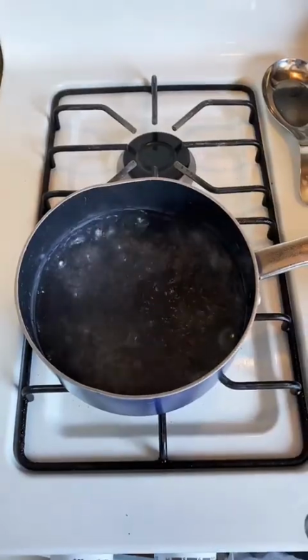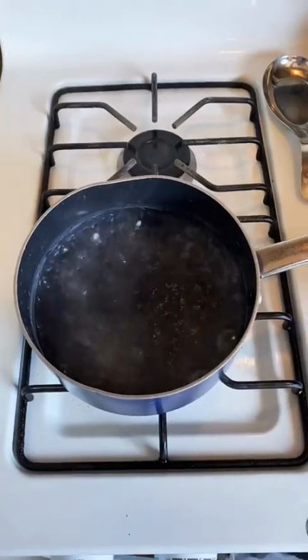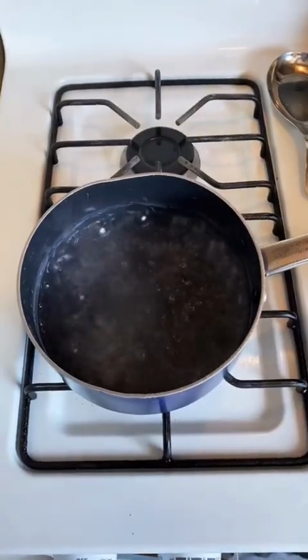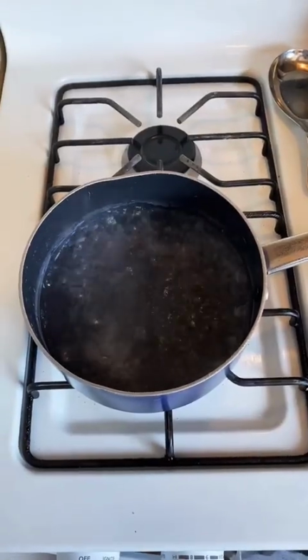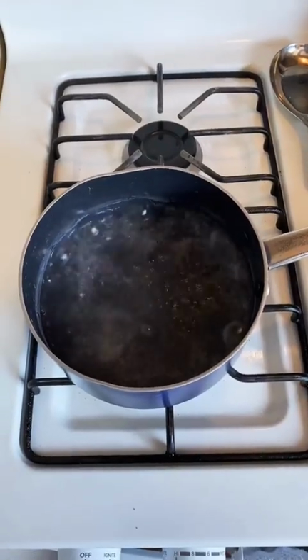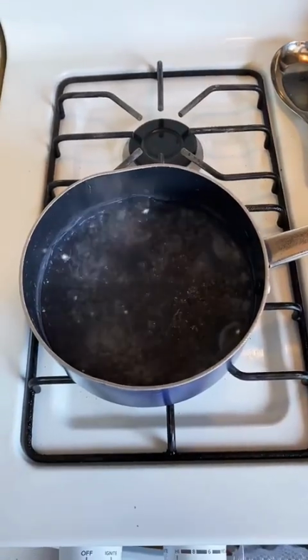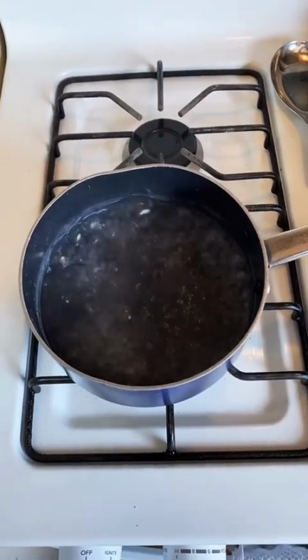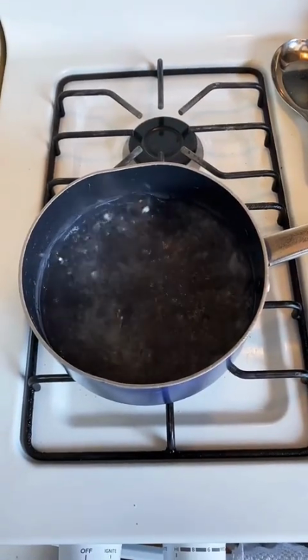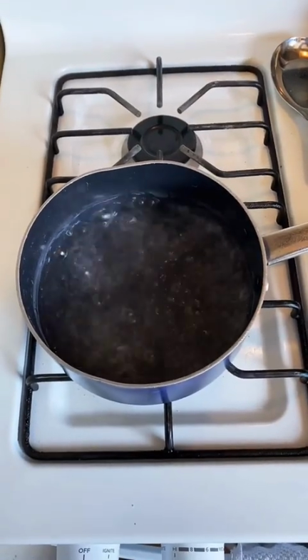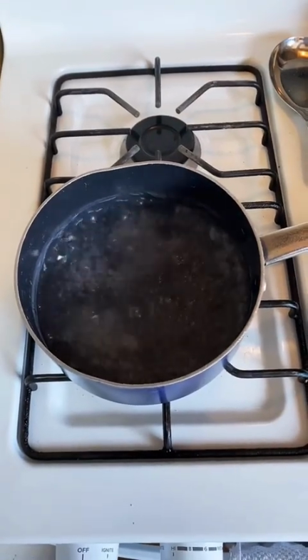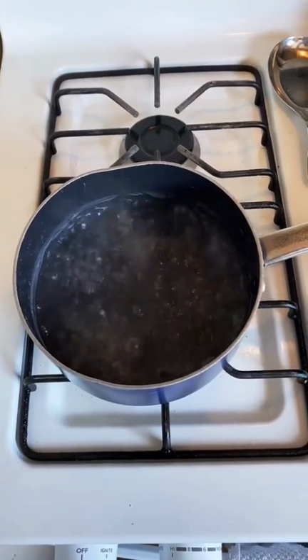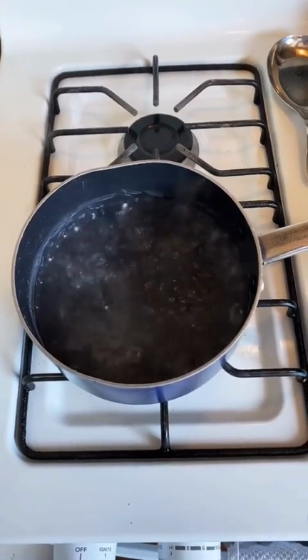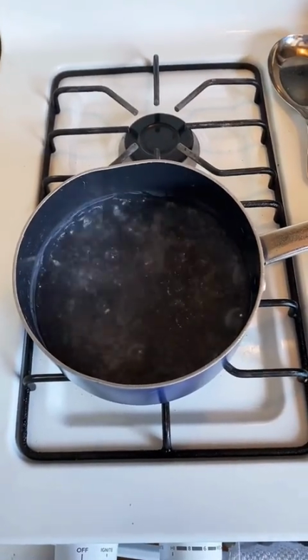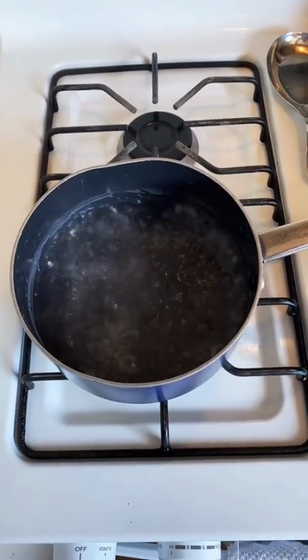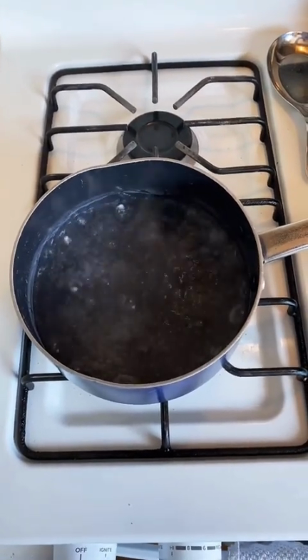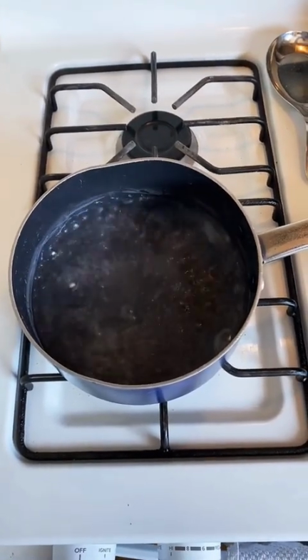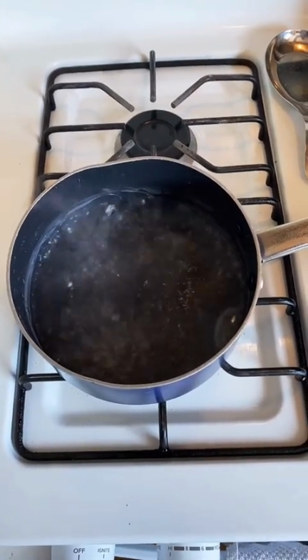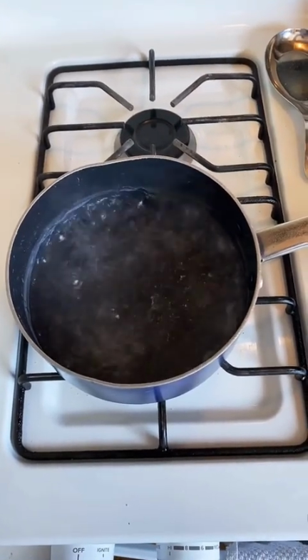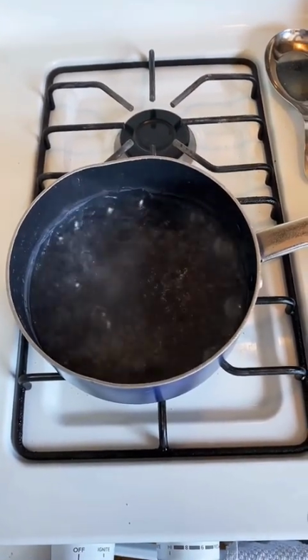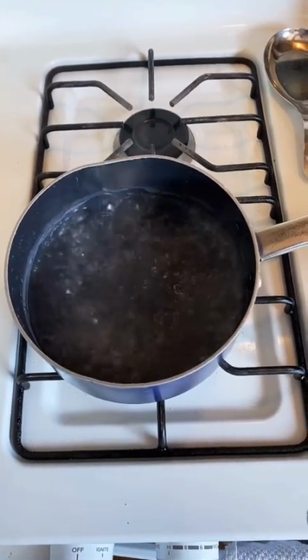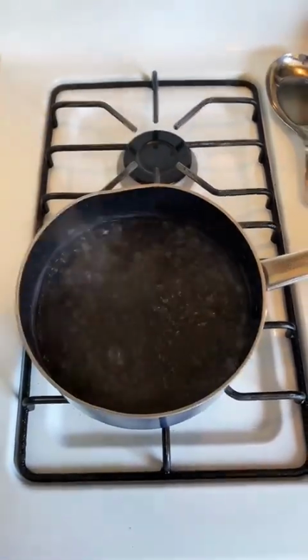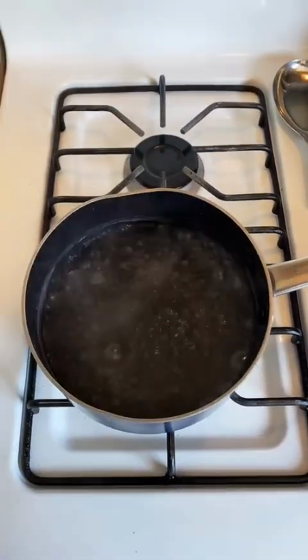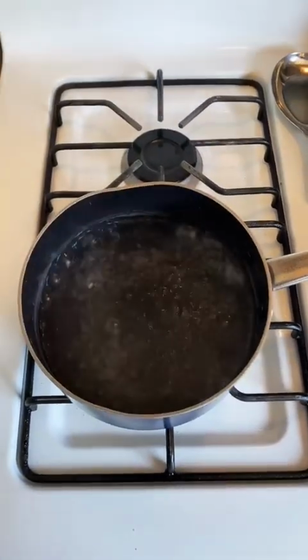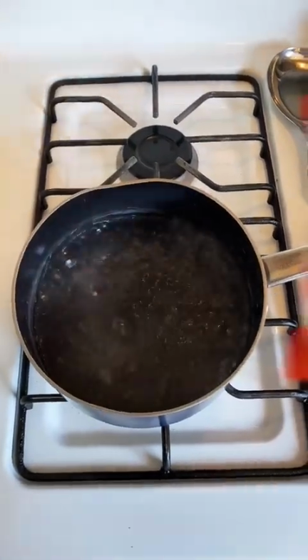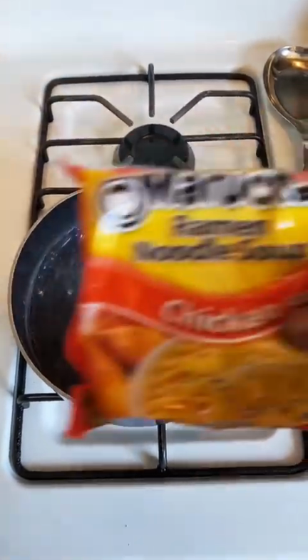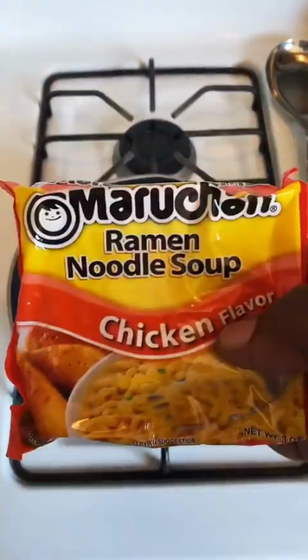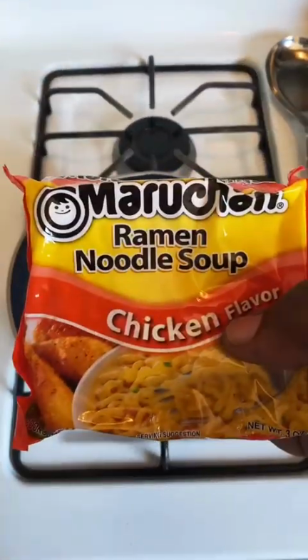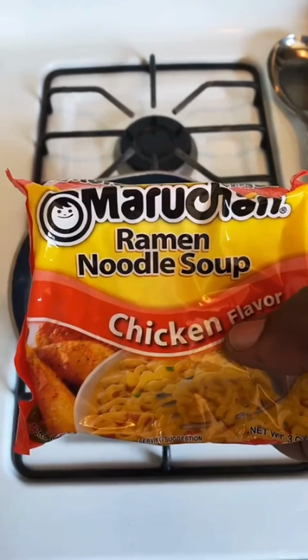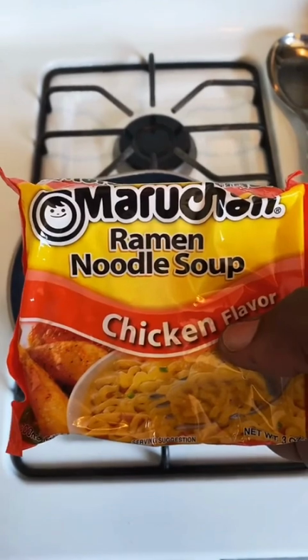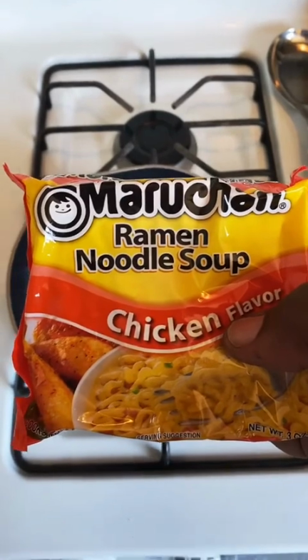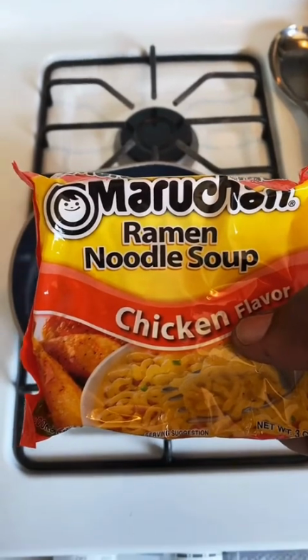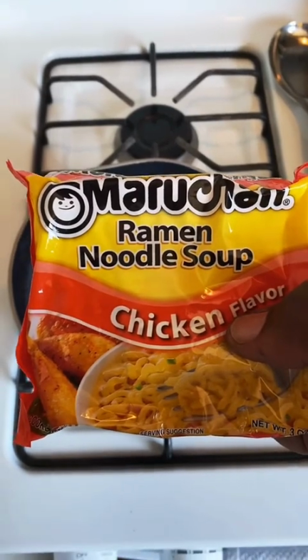All right, we're going to cook the ramen for one minute. Chicken ramen.